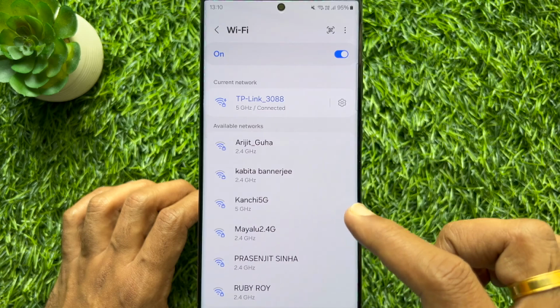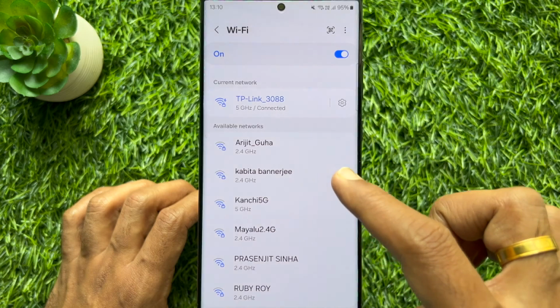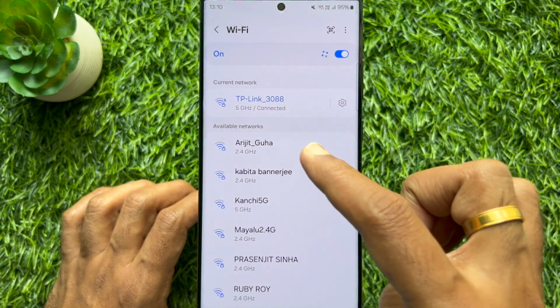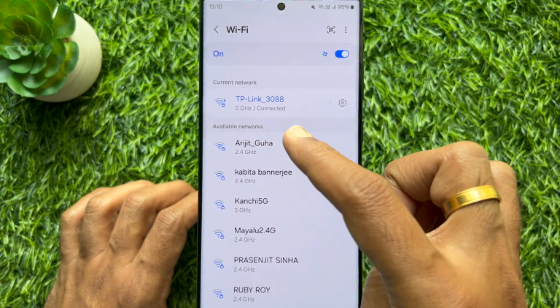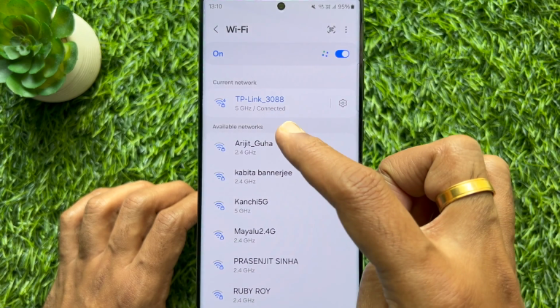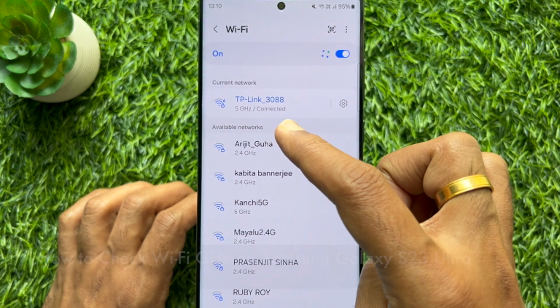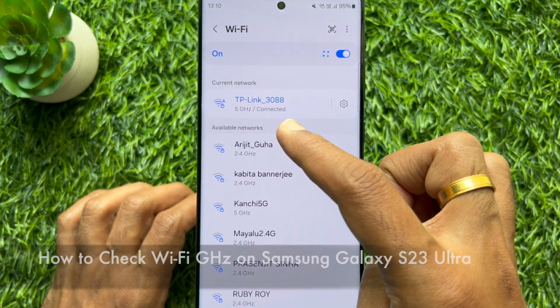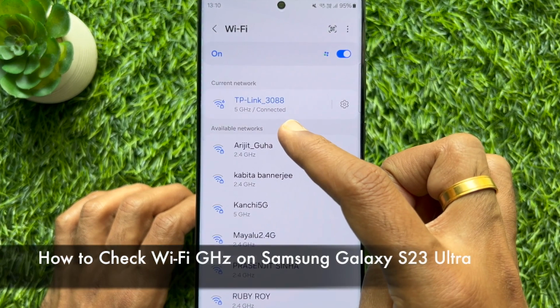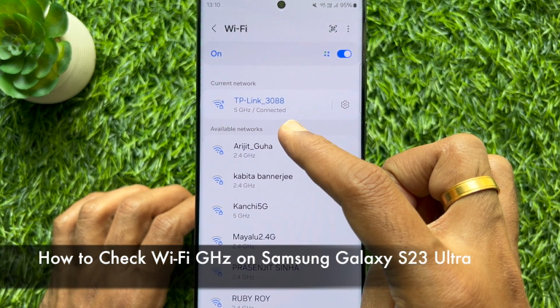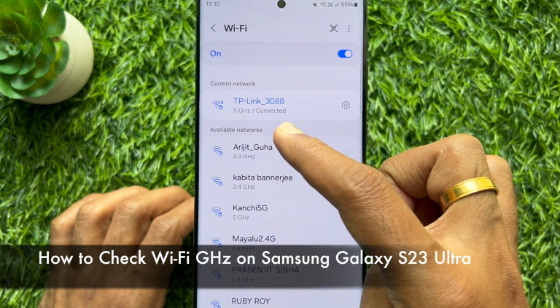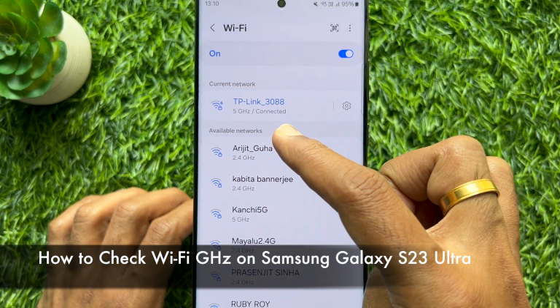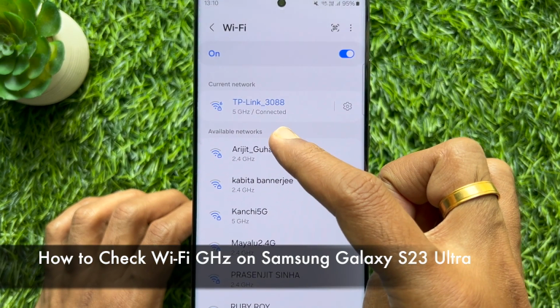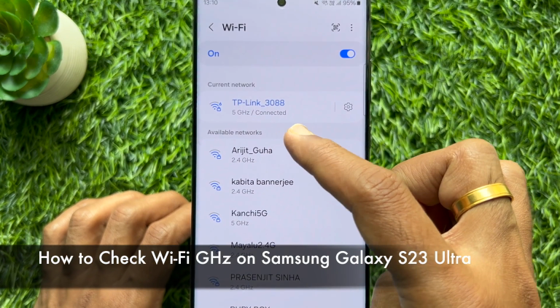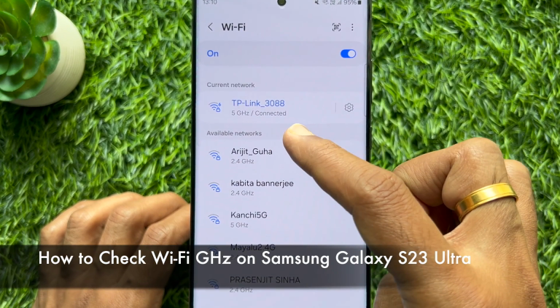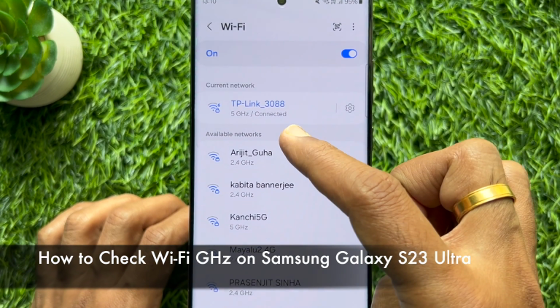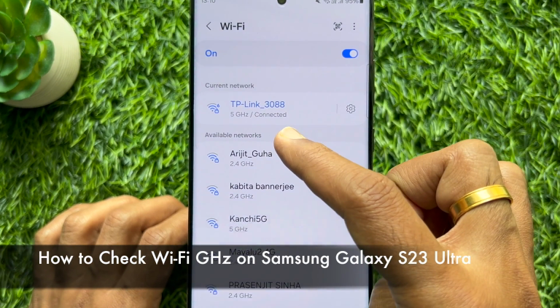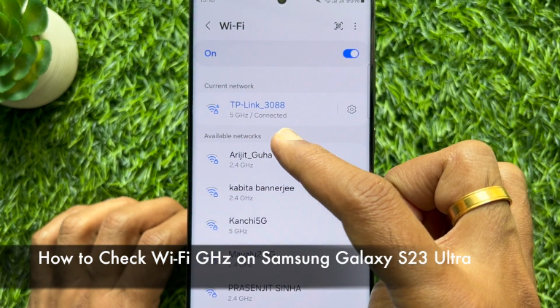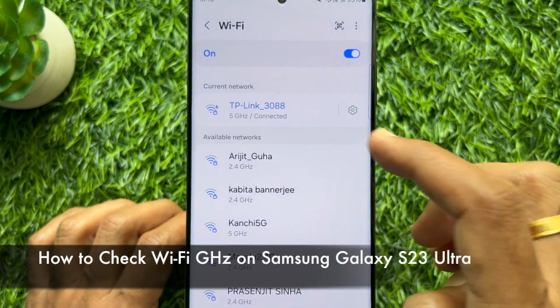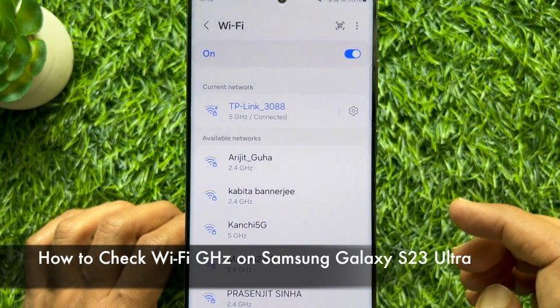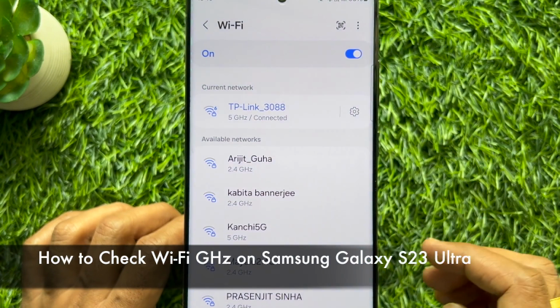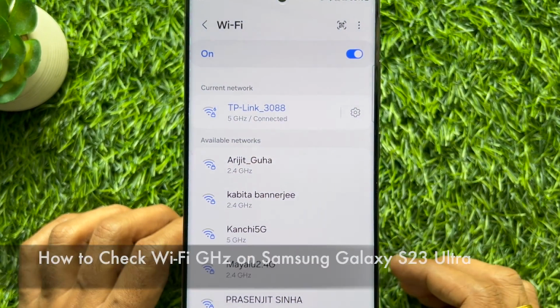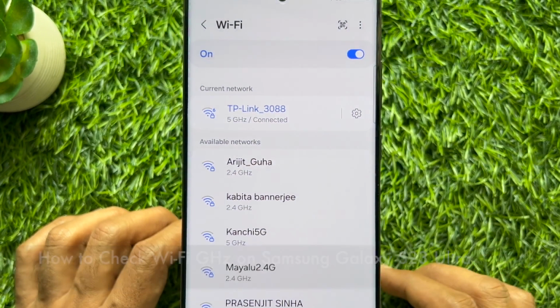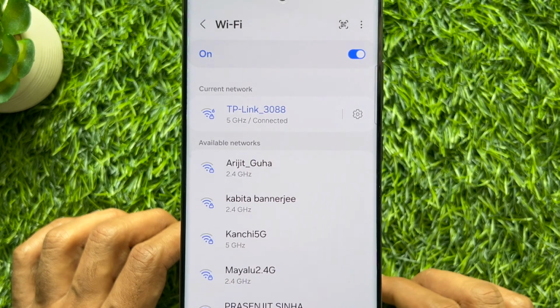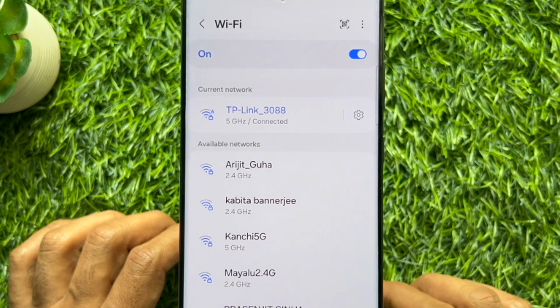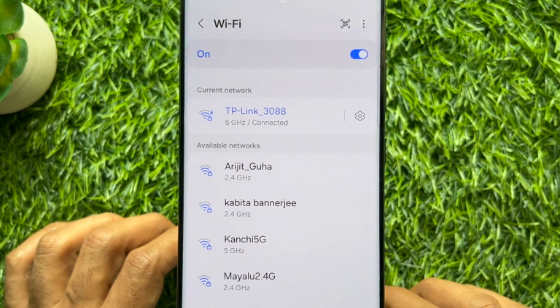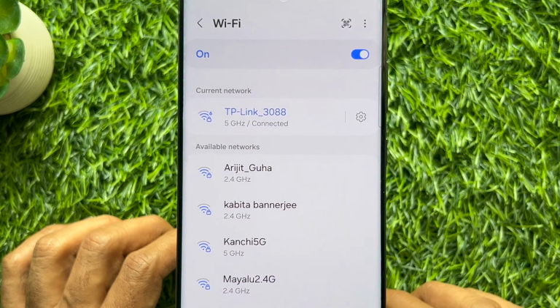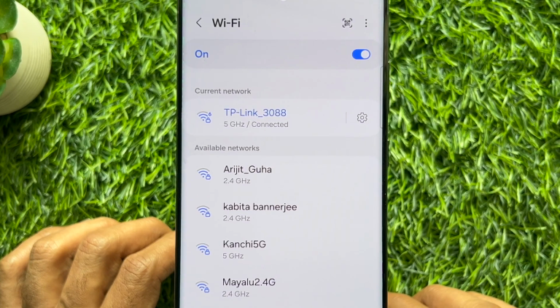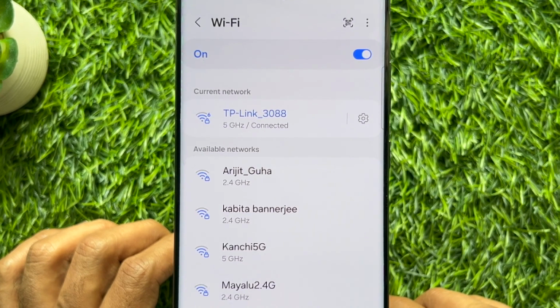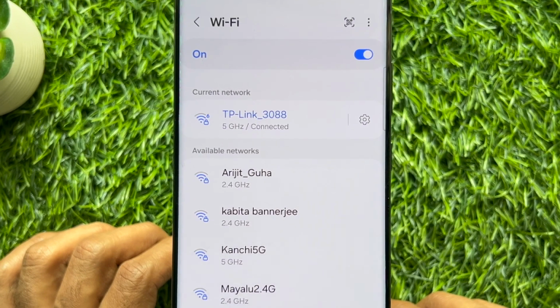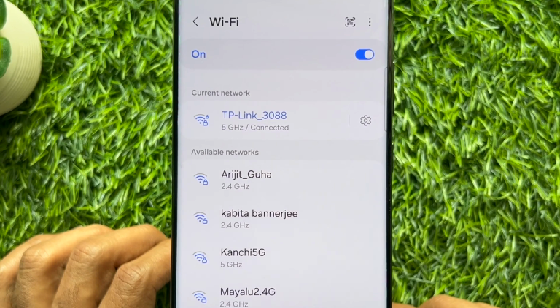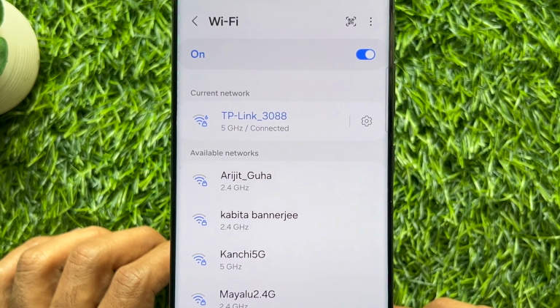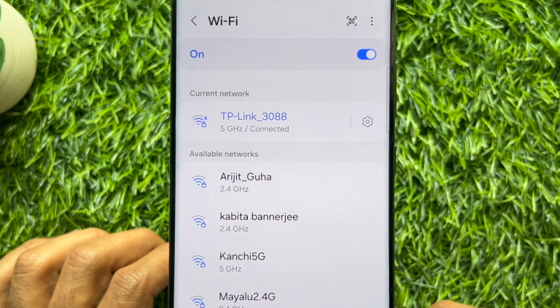Hello everyone, today I would like to show you all how to check Wi-Fi gigahertz on Samsung Galaxy S23 Ultra.